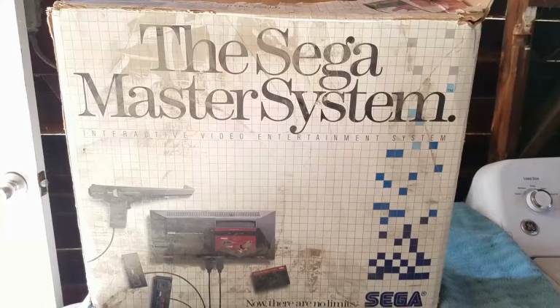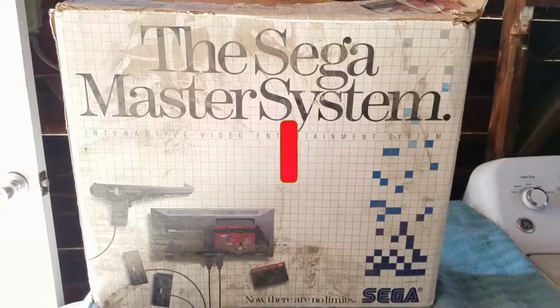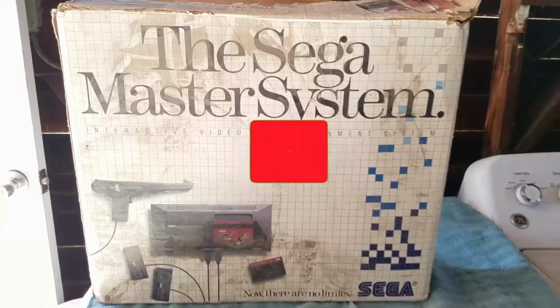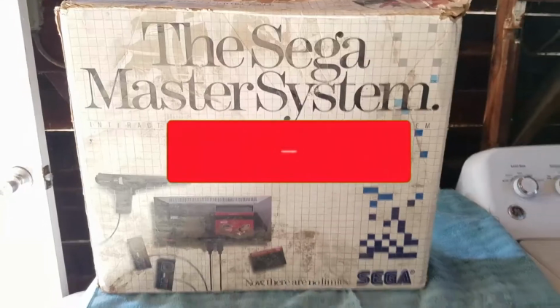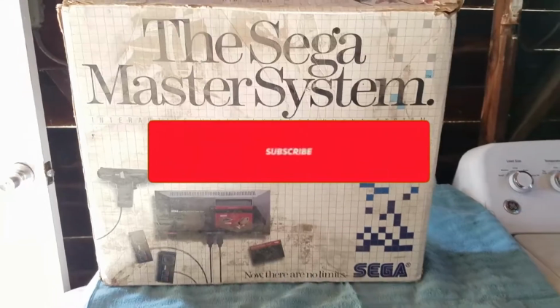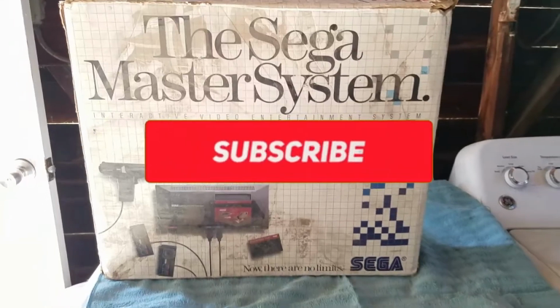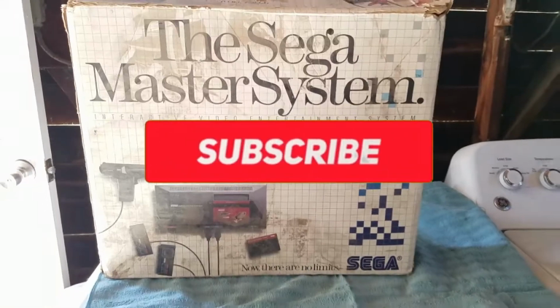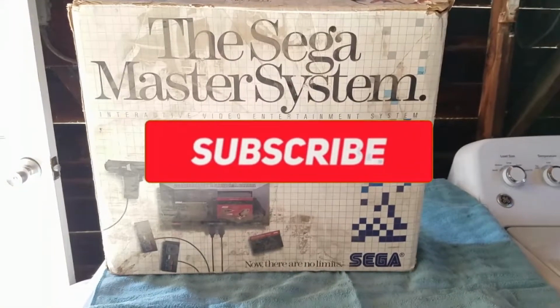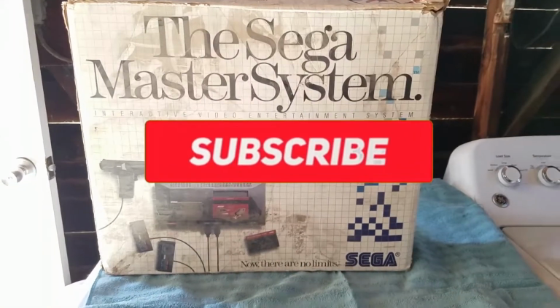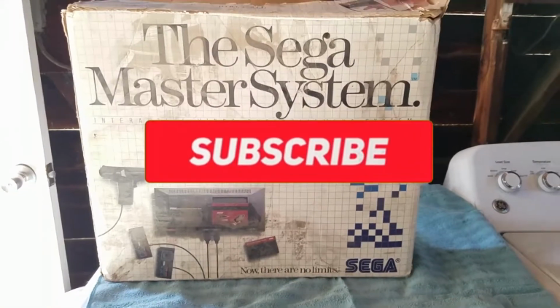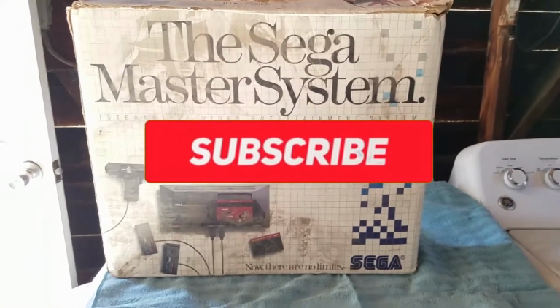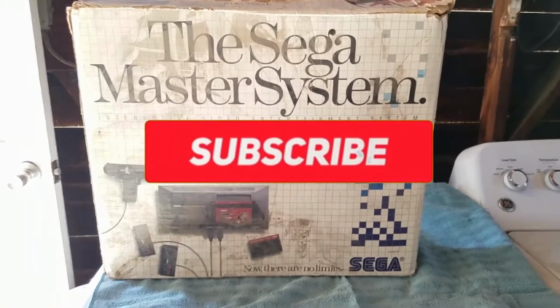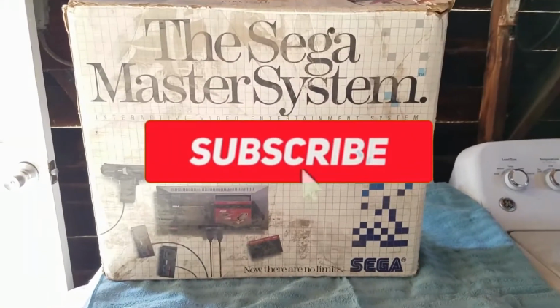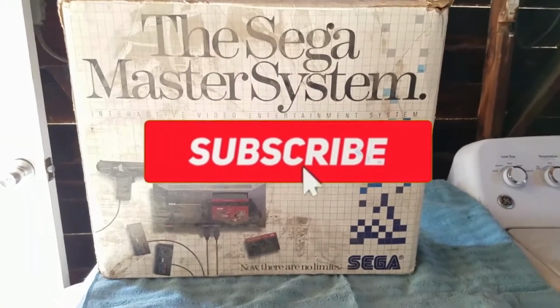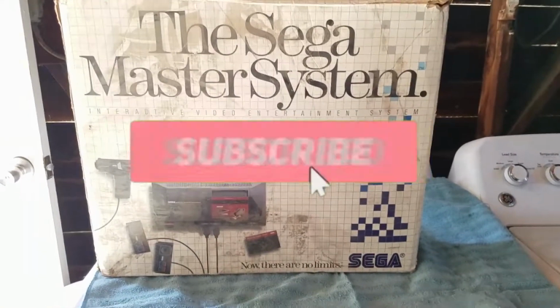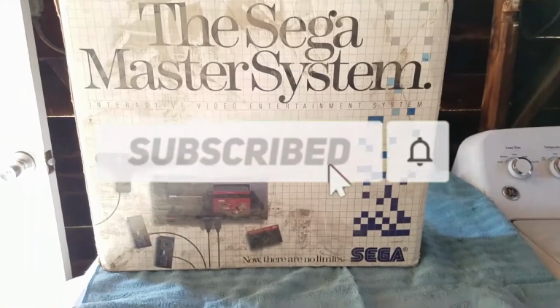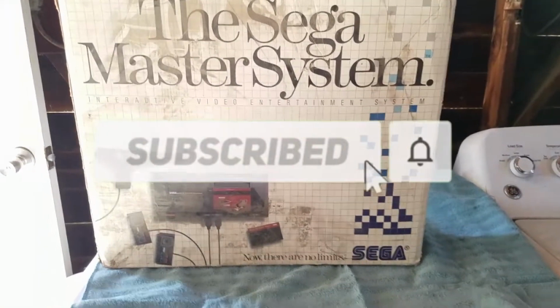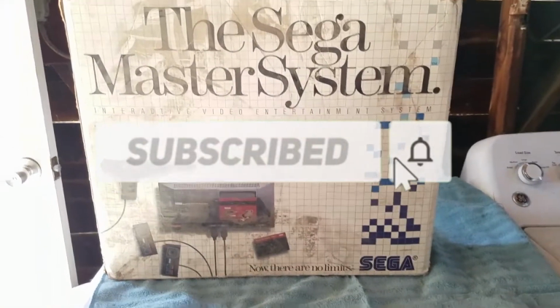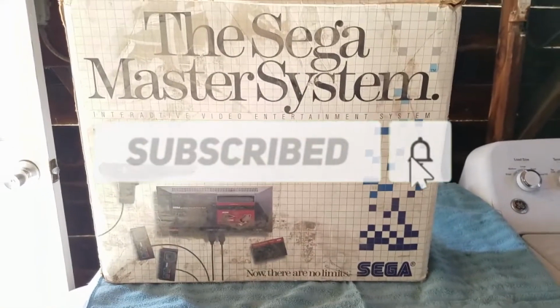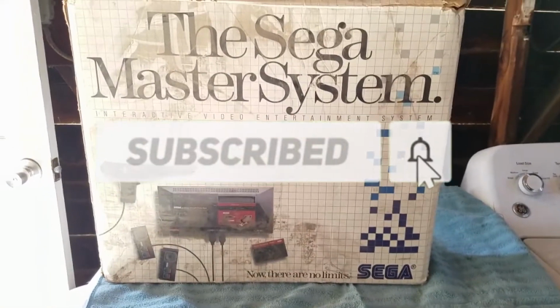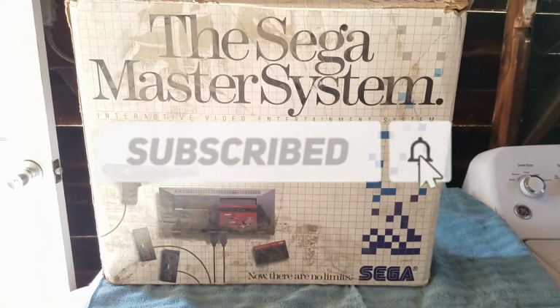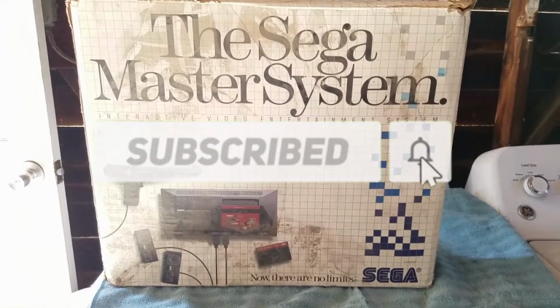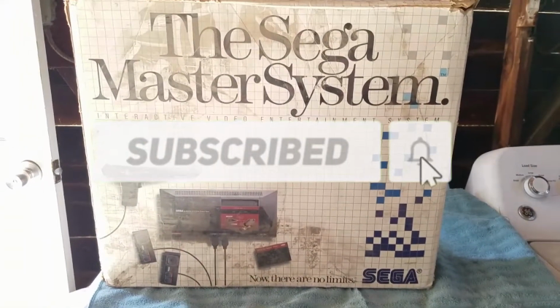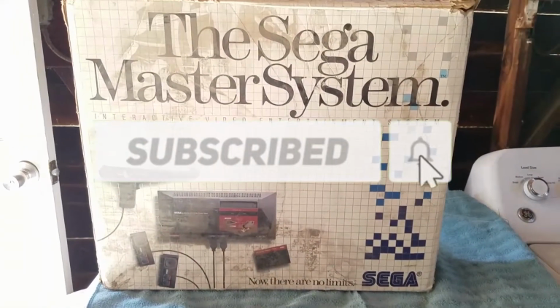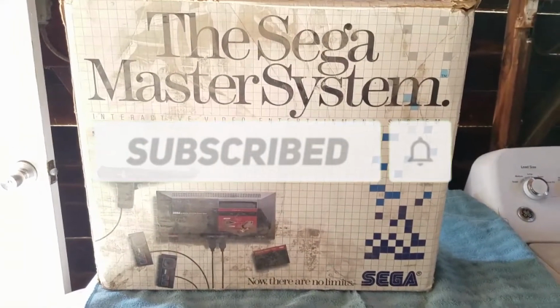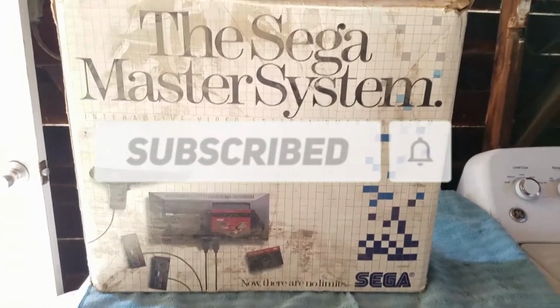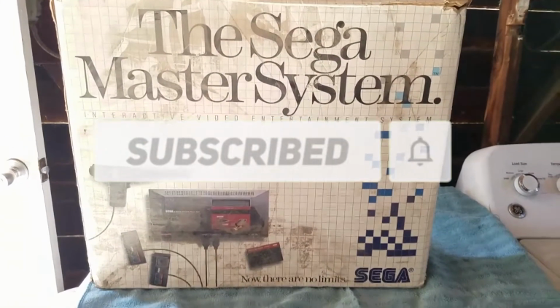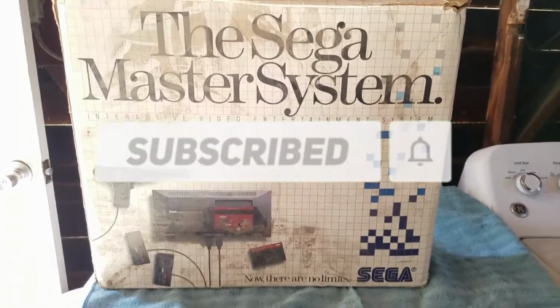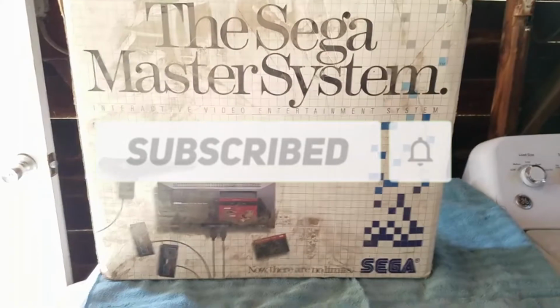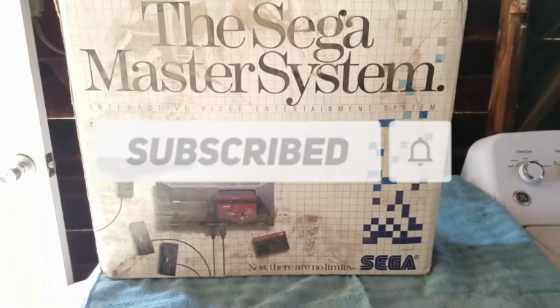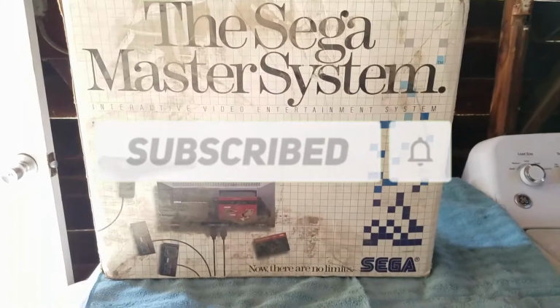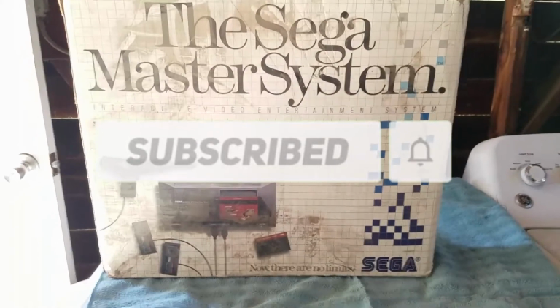Hey, what's going on guys? It's Jesse and thanks for stopping by and watching my channel. While you're at it, hit subscribe.